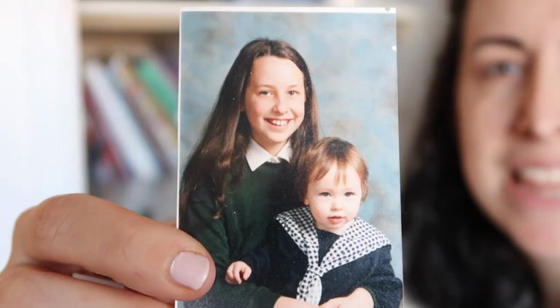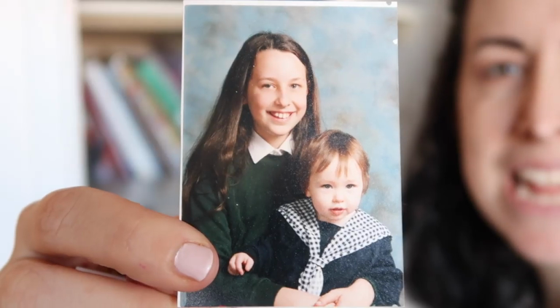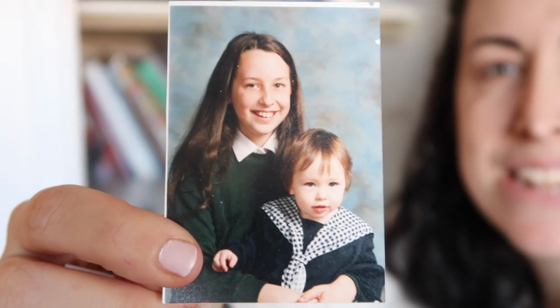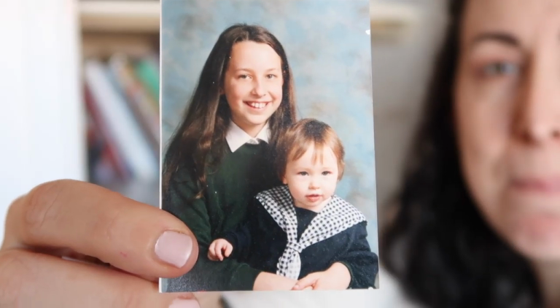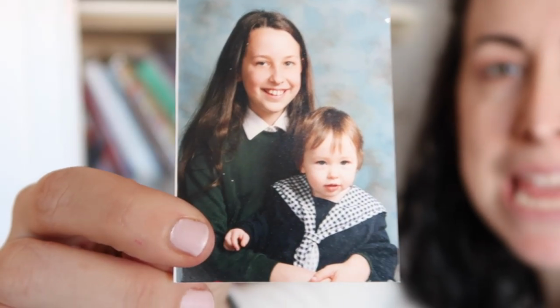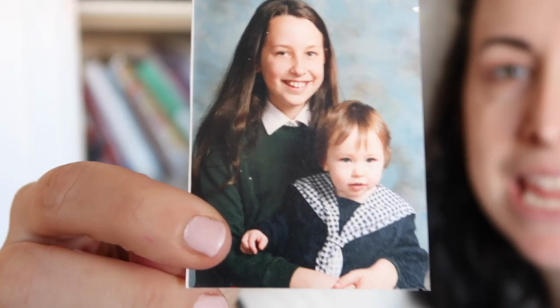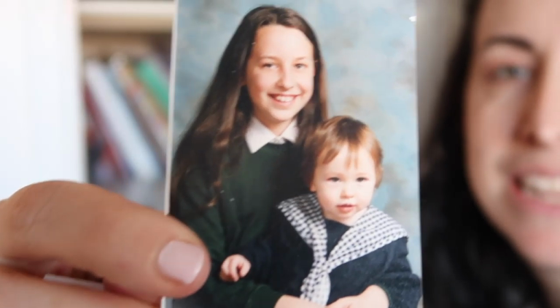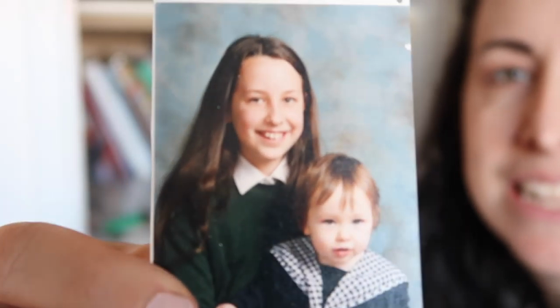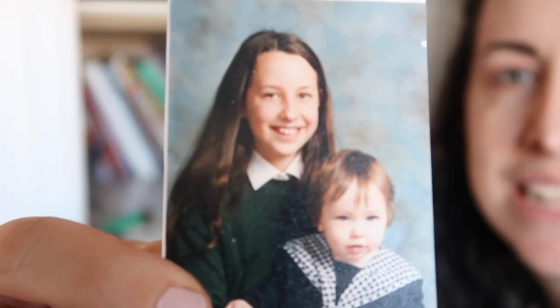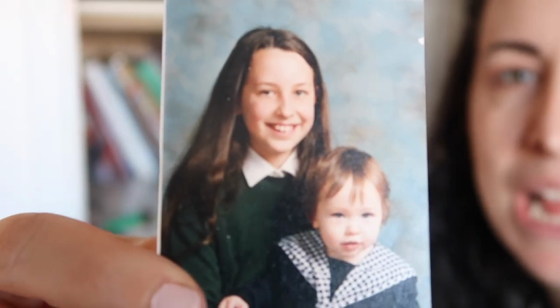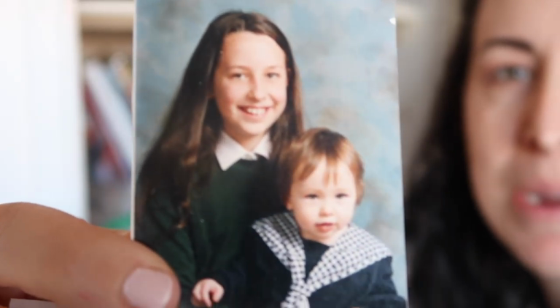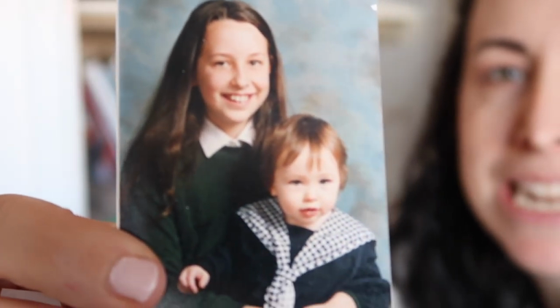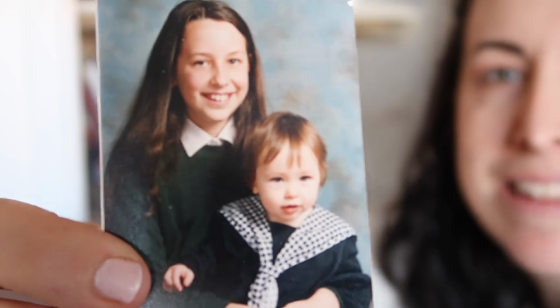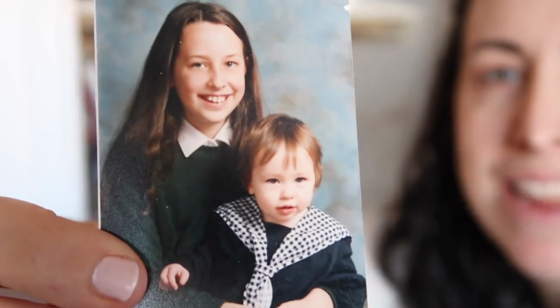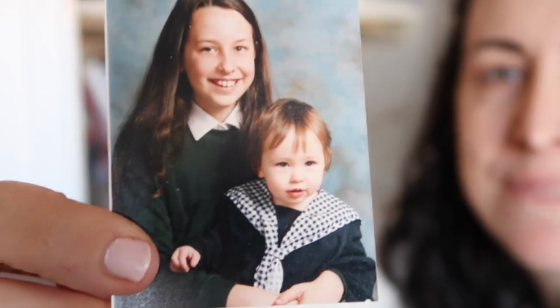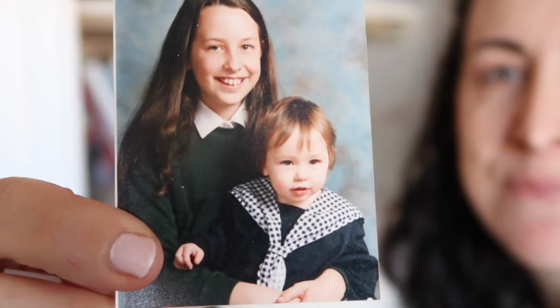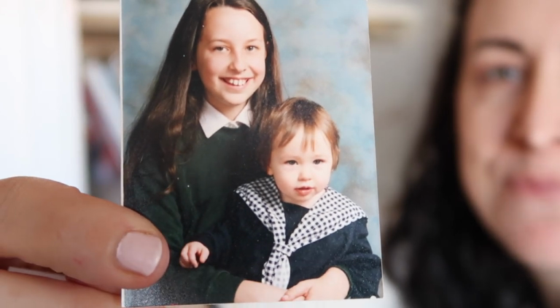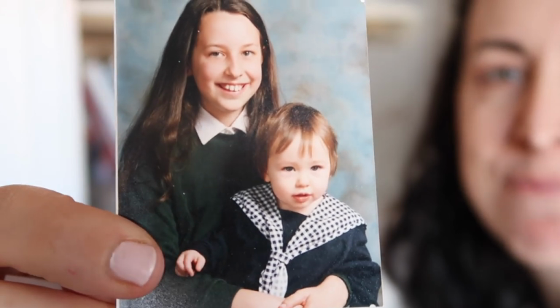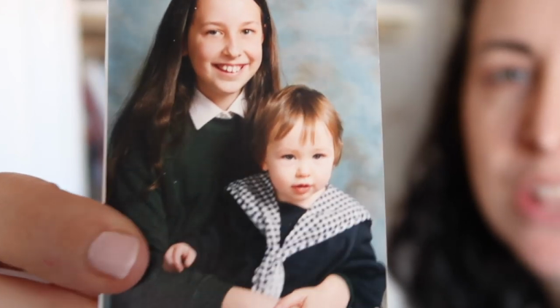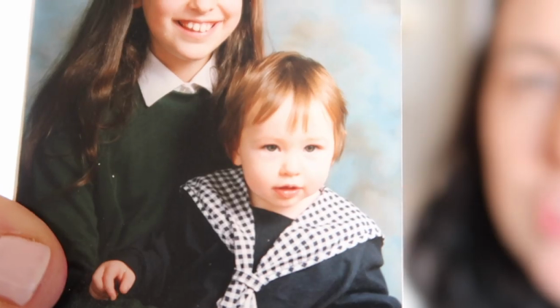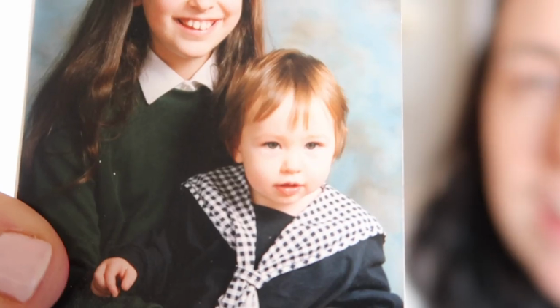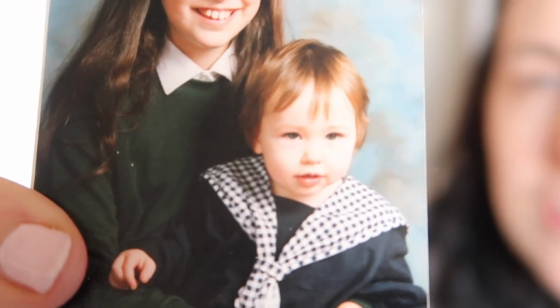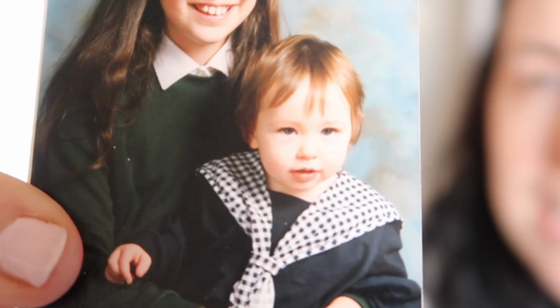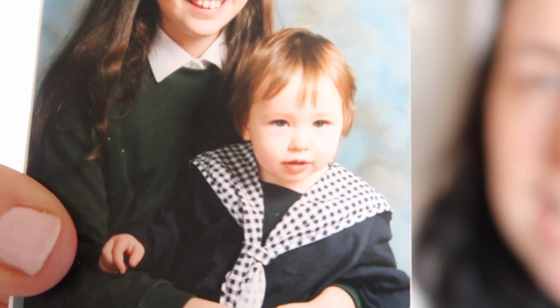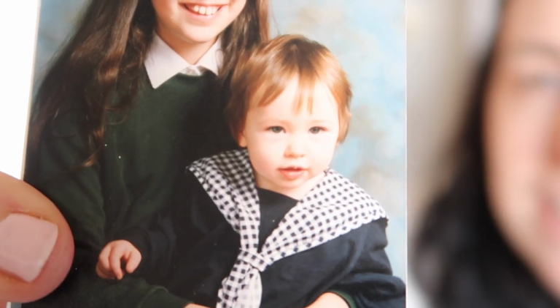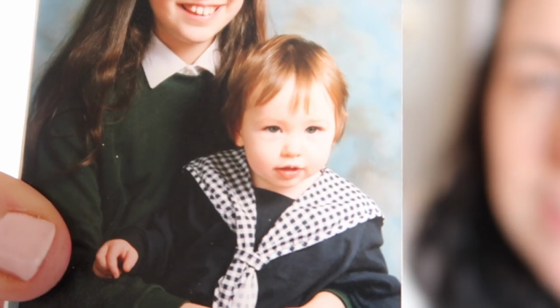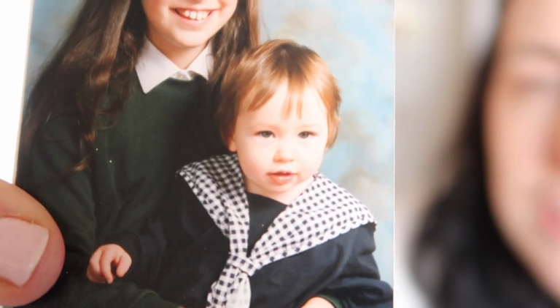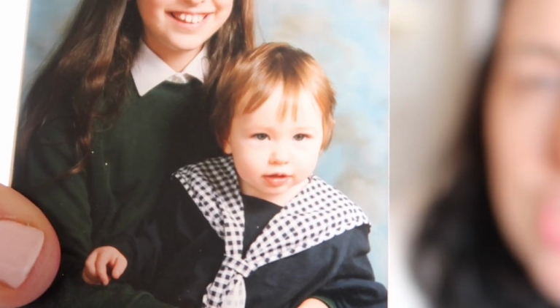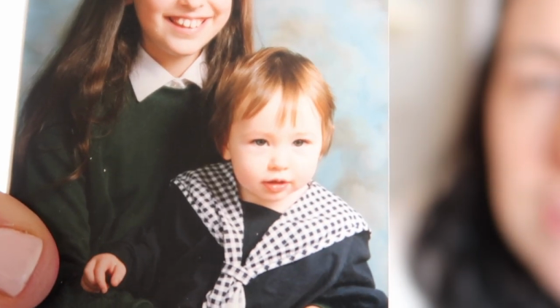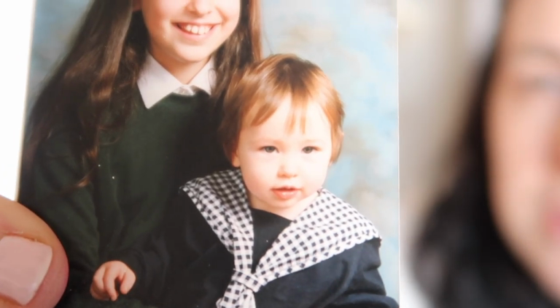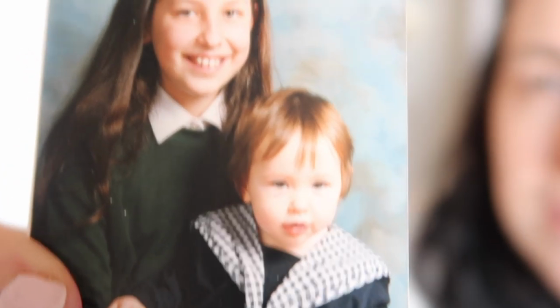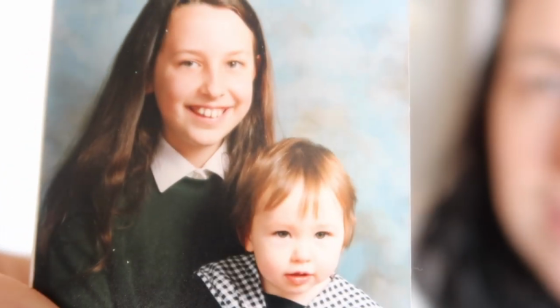That is me and my little sister — do you think that looks like Lily? I think she looks like my sister.